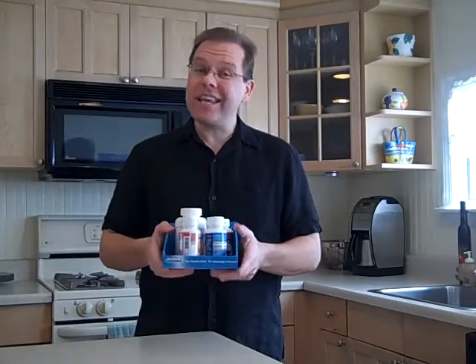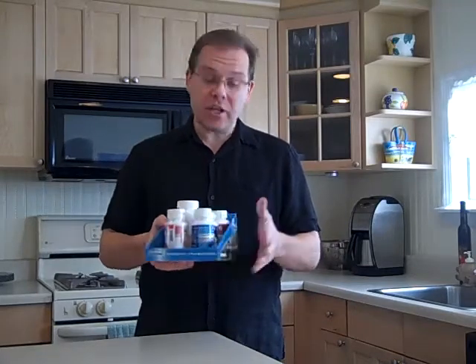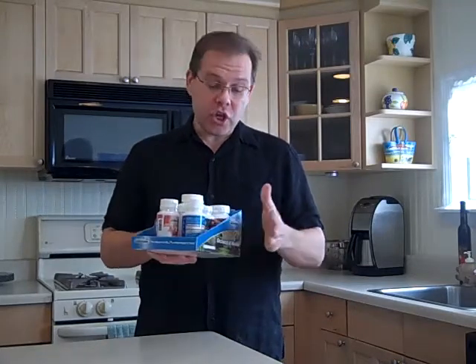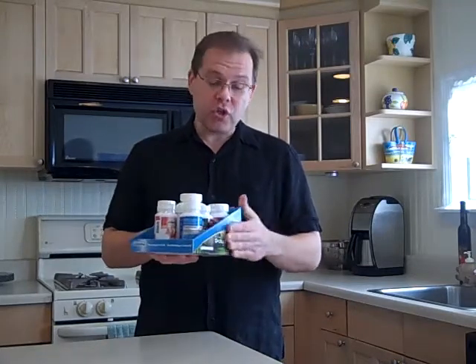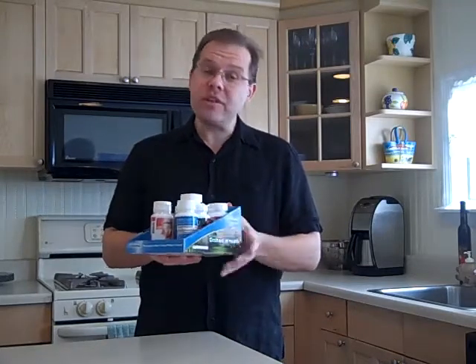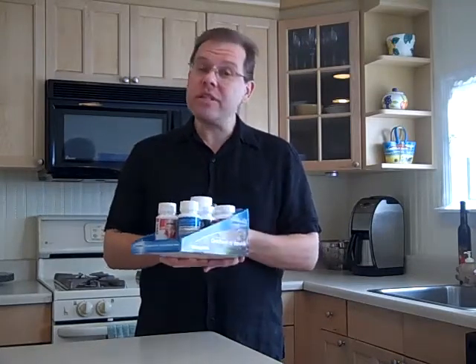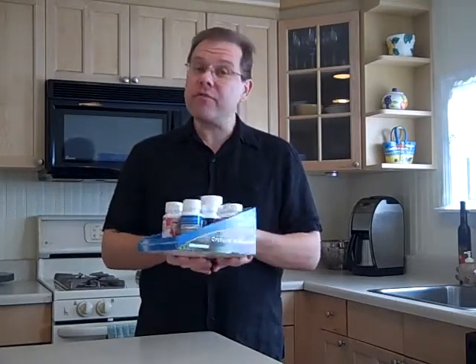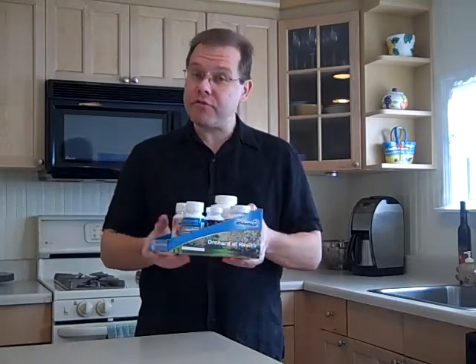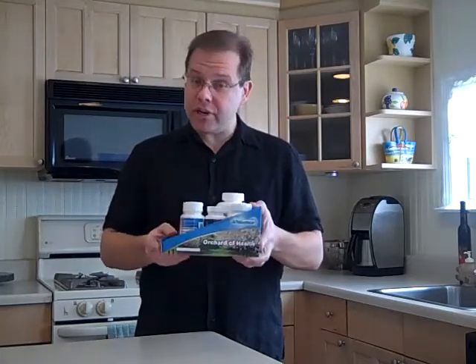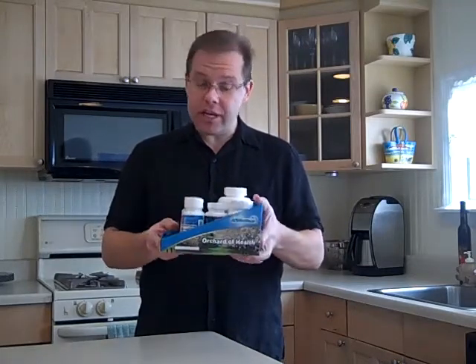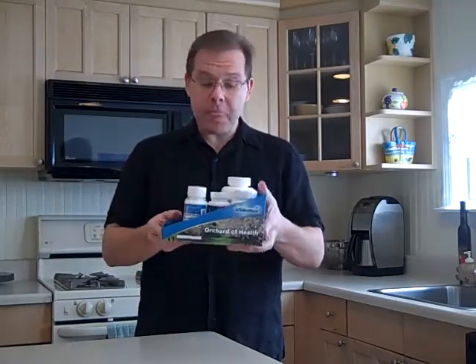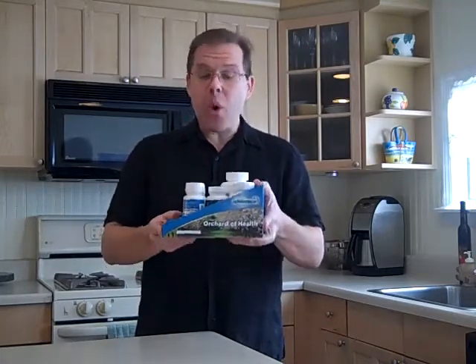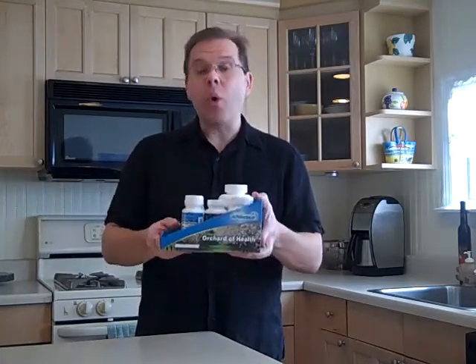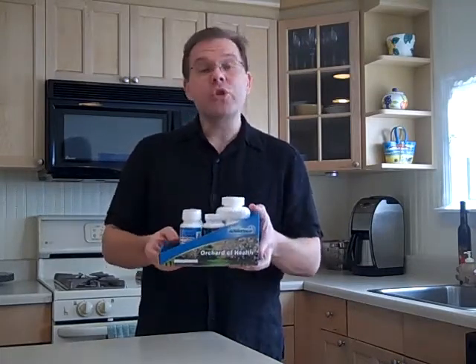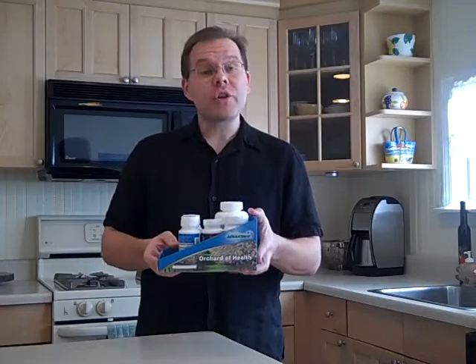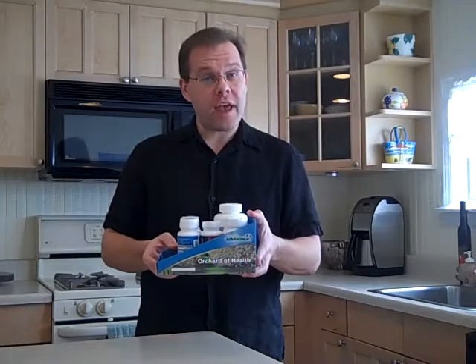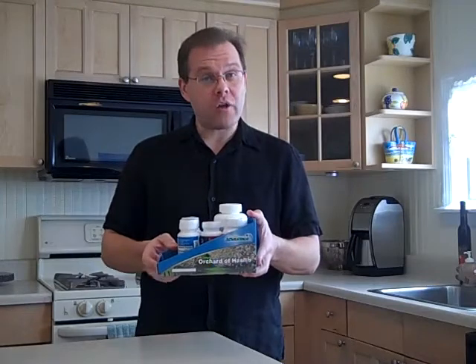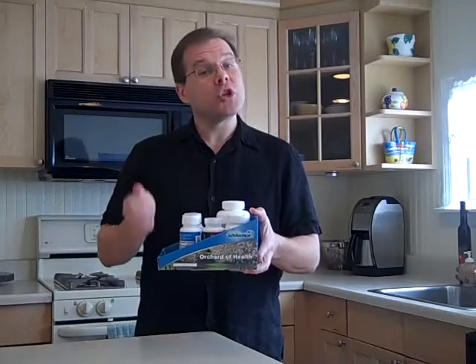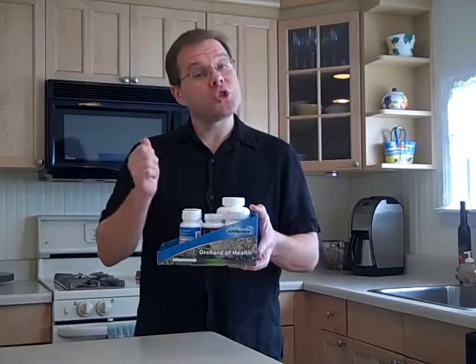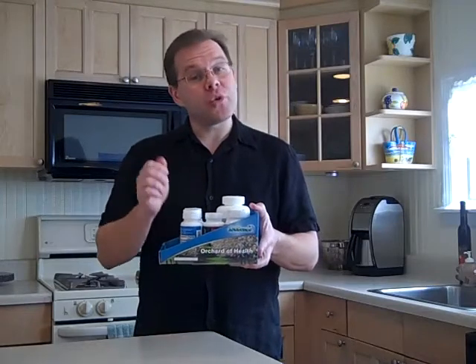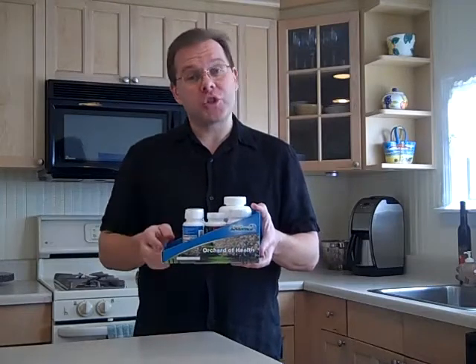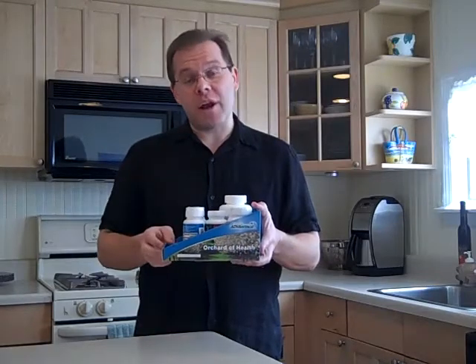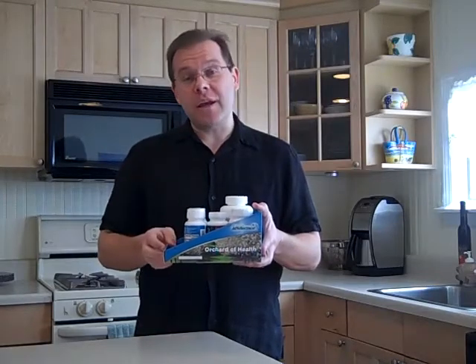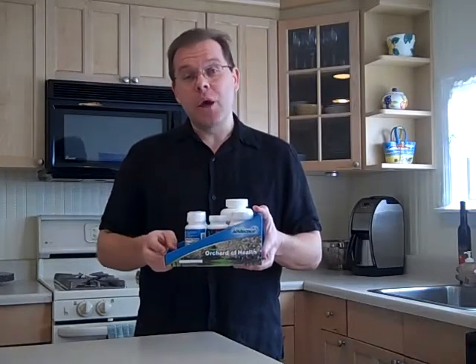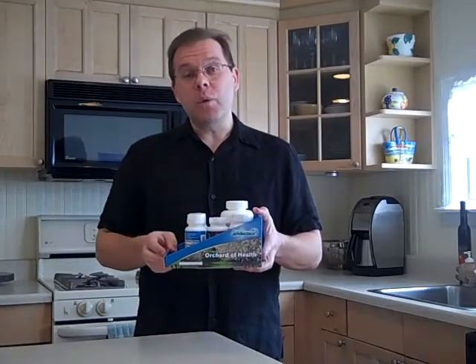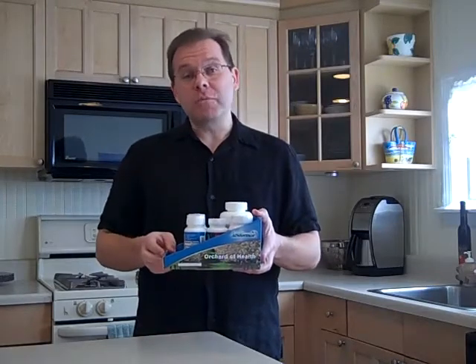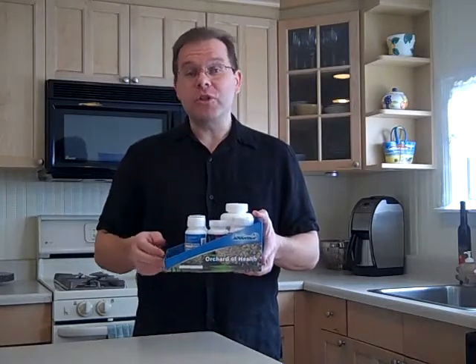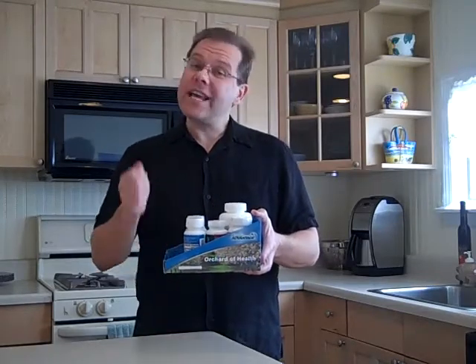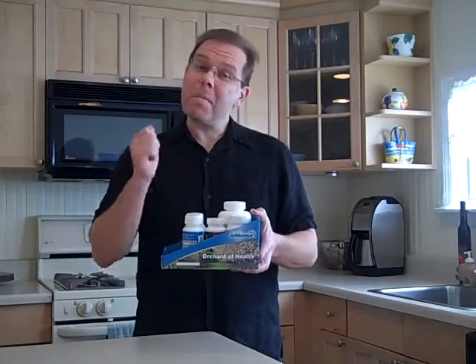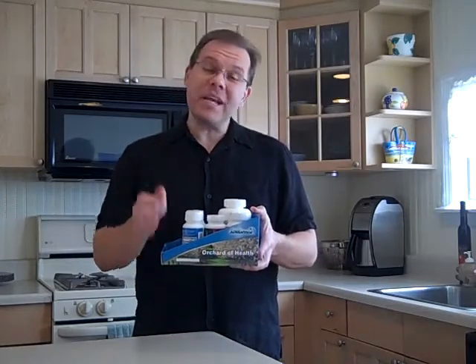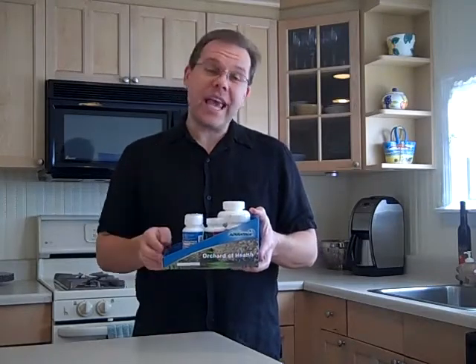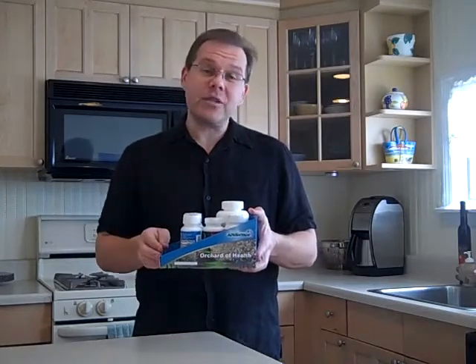And again, you do receive a free Orchard of Health storage tray when you purchase a mini case.